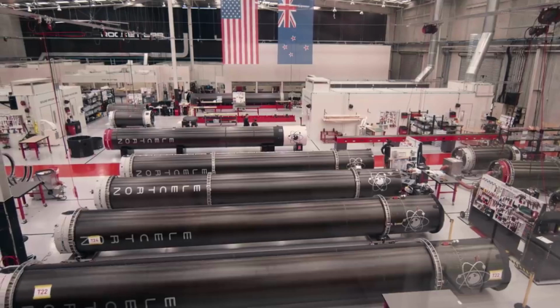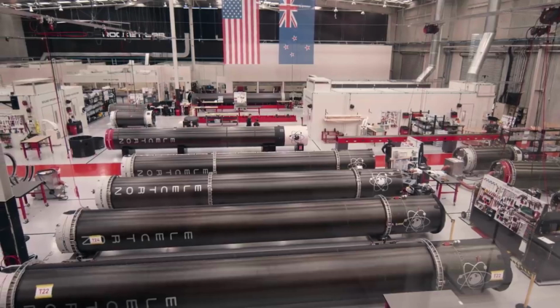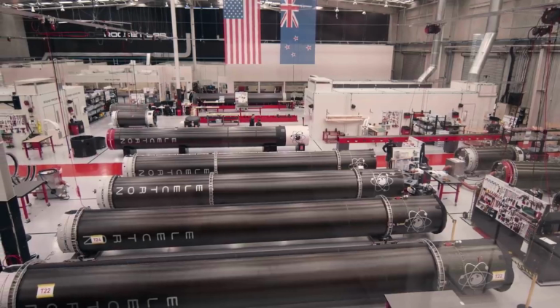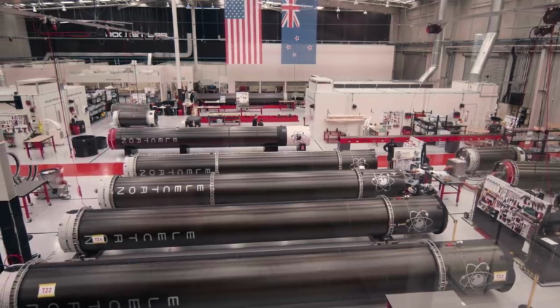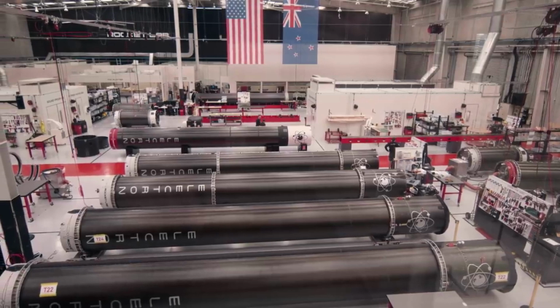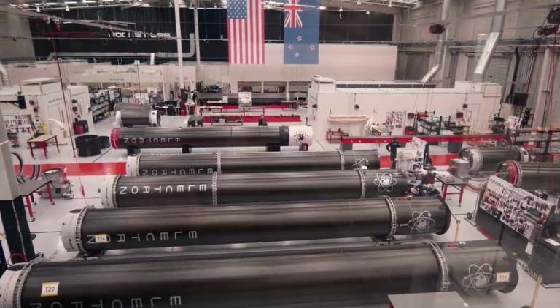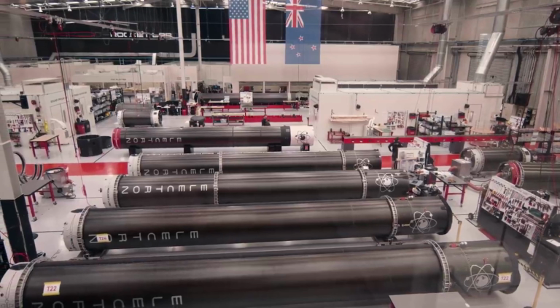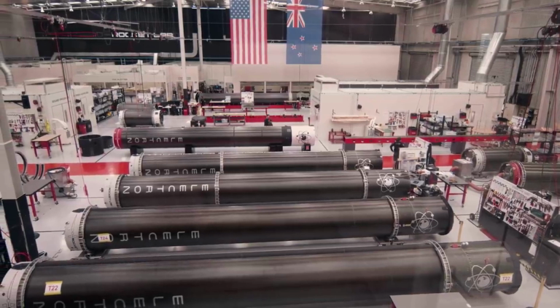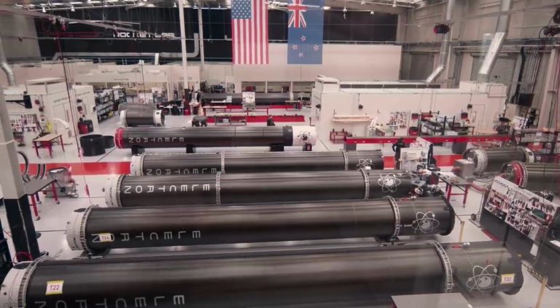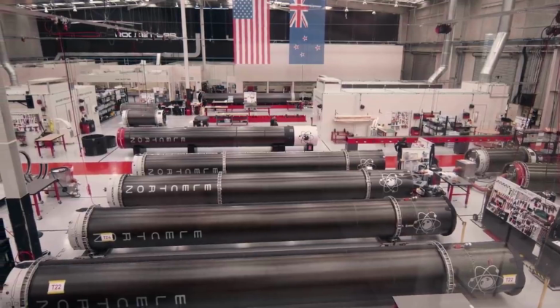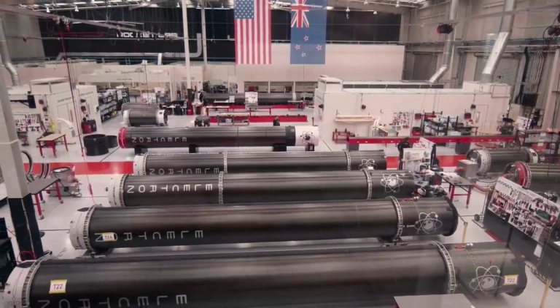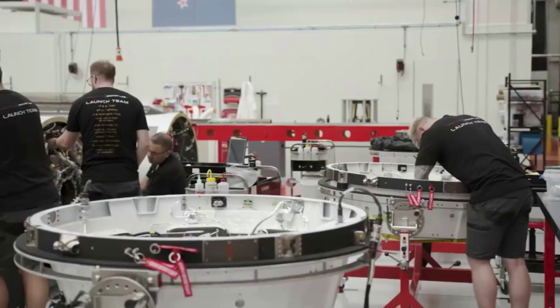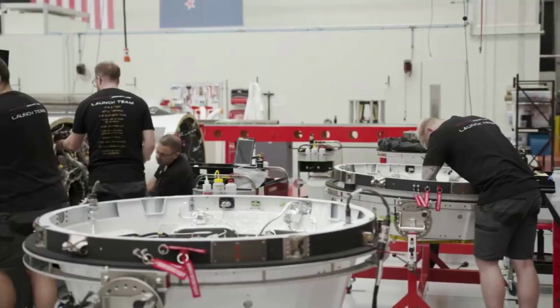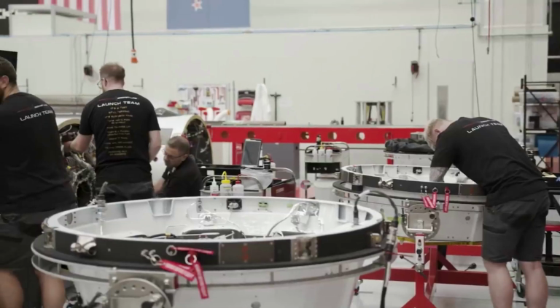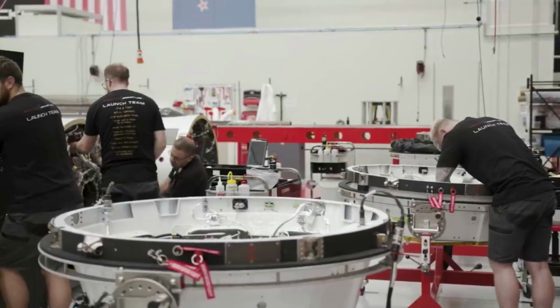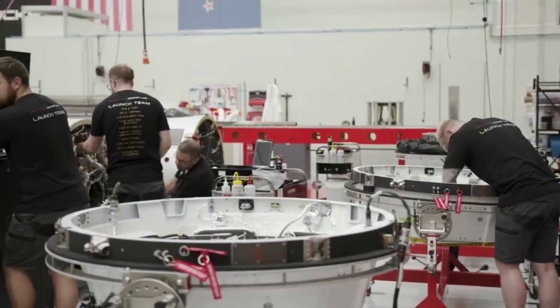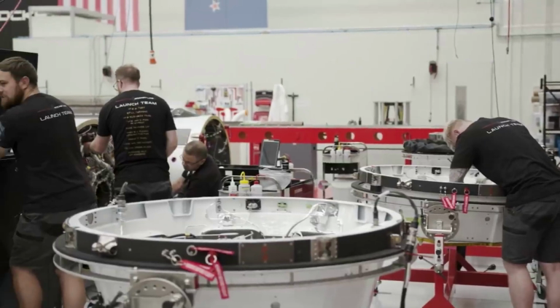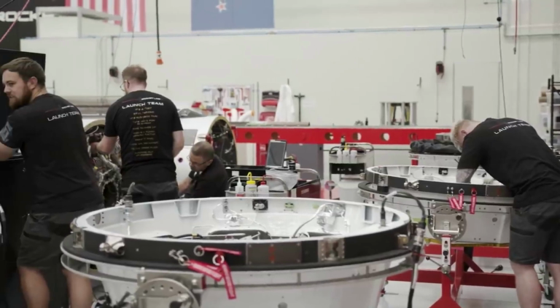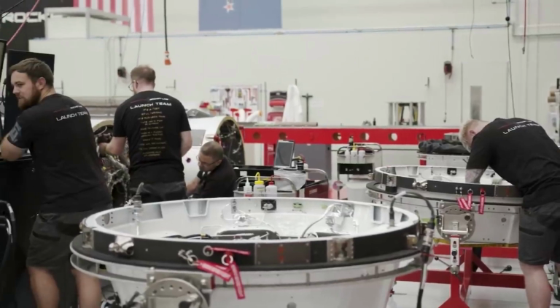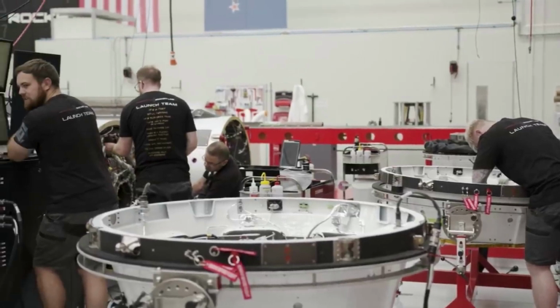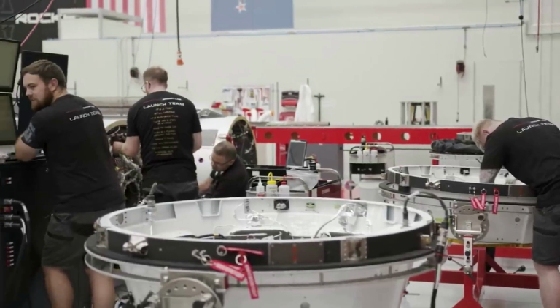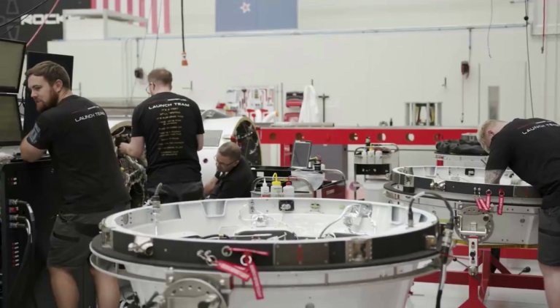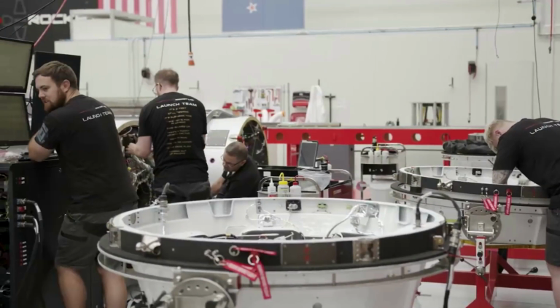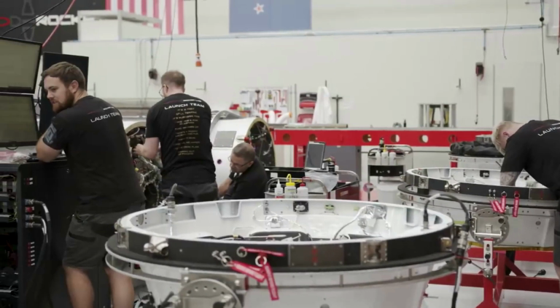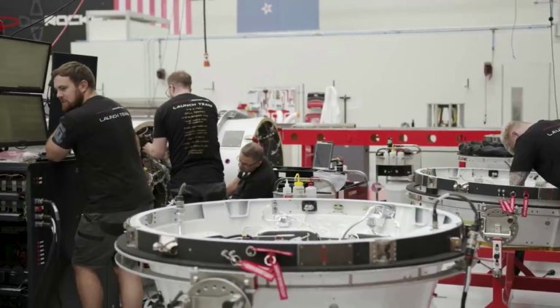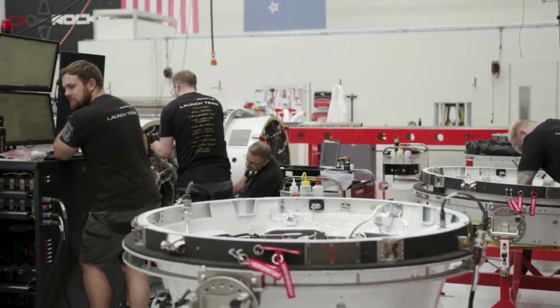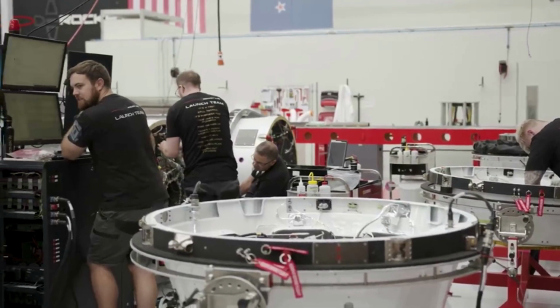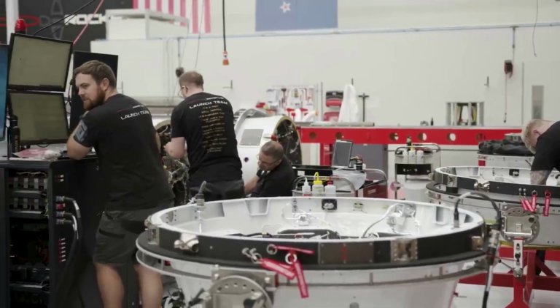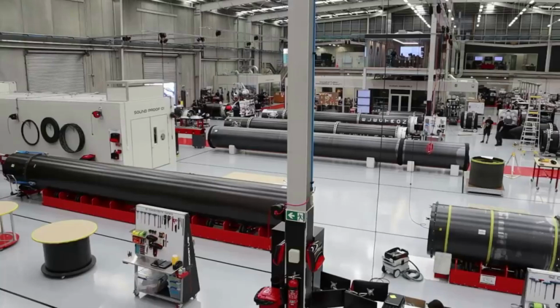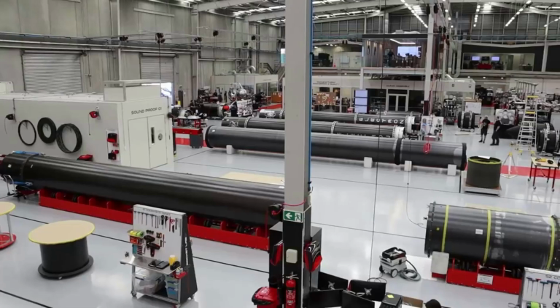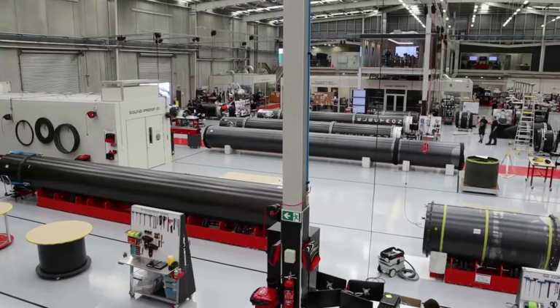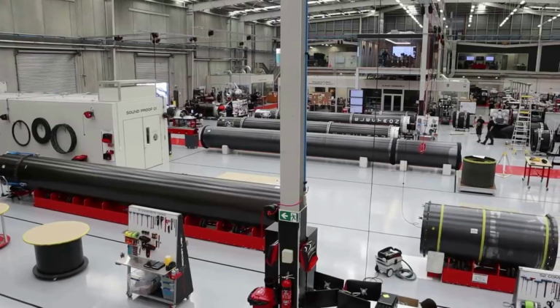This is a big reason why Rocket Lab is trying to prepare the rocket for reuse in the factory with heat shields, waterproofing, etc.